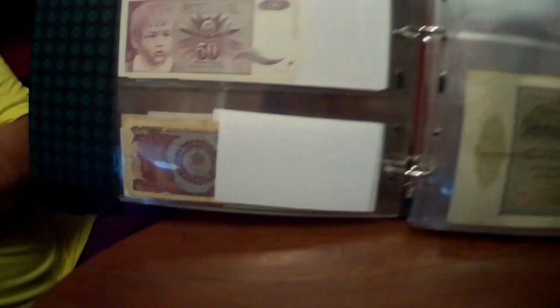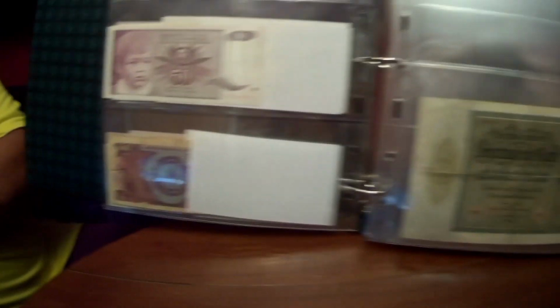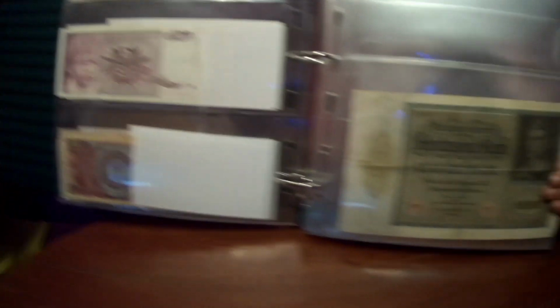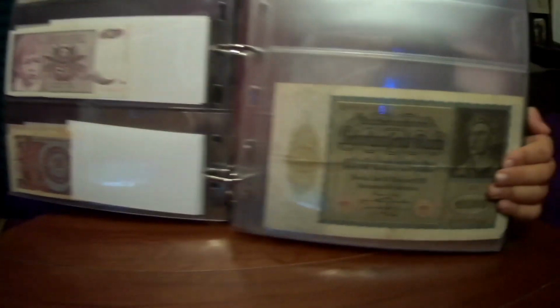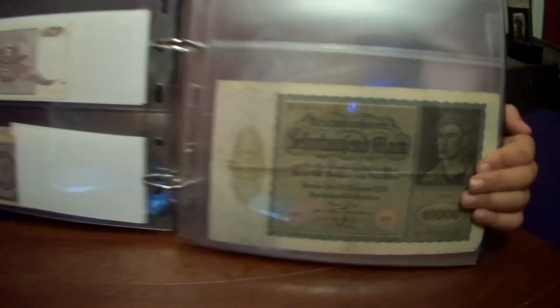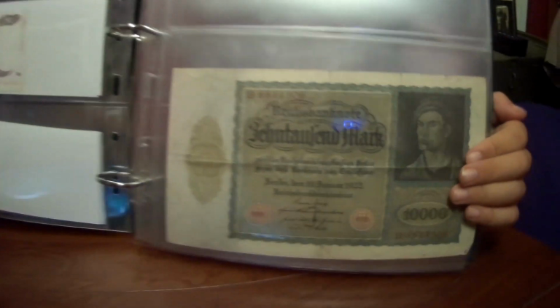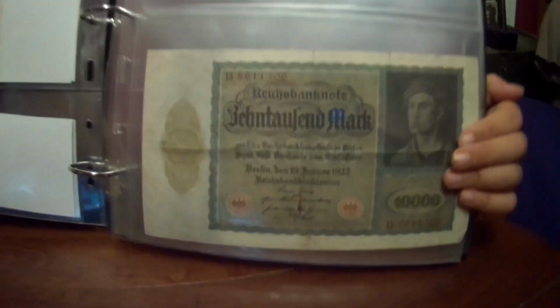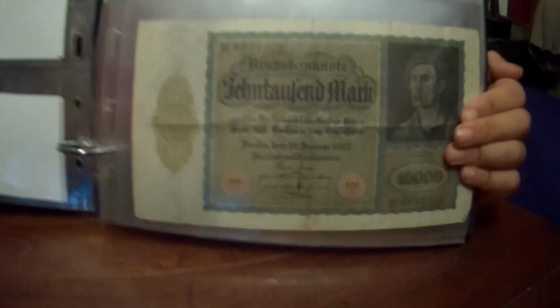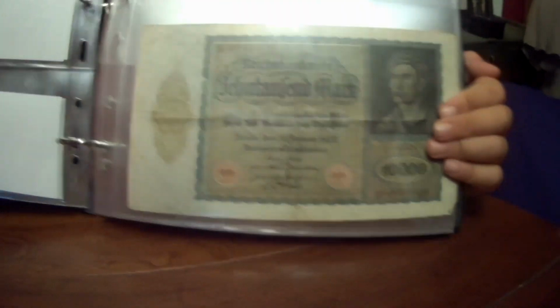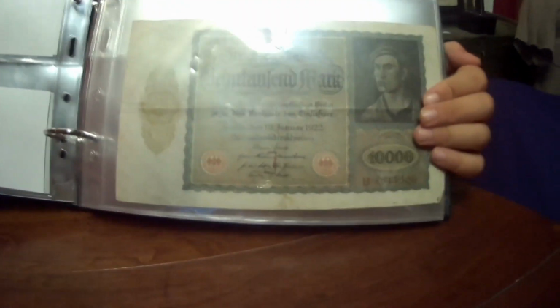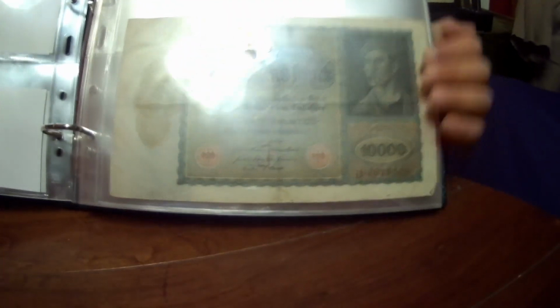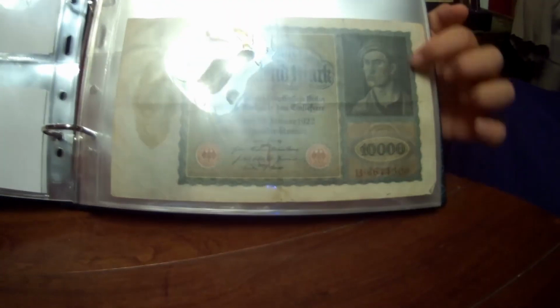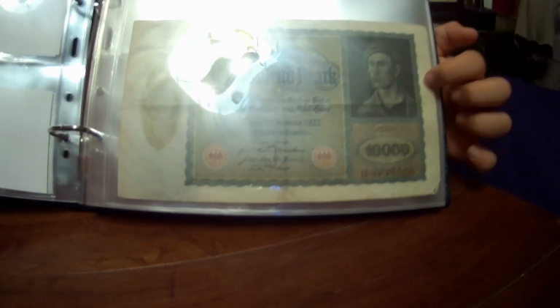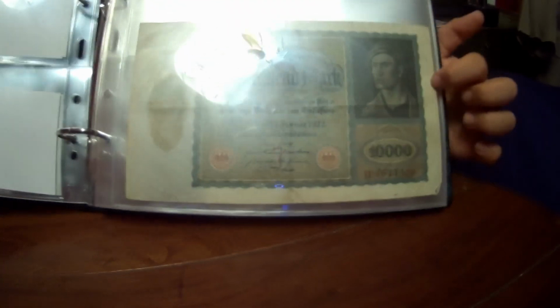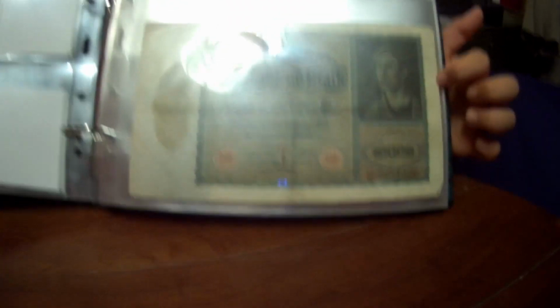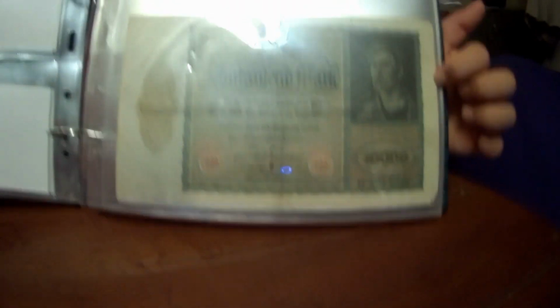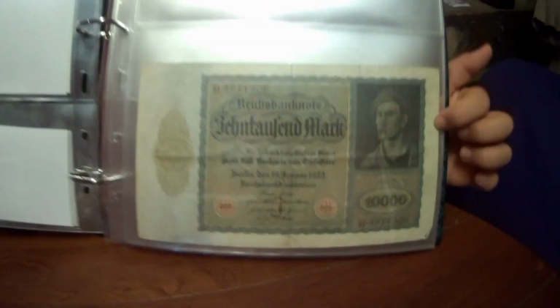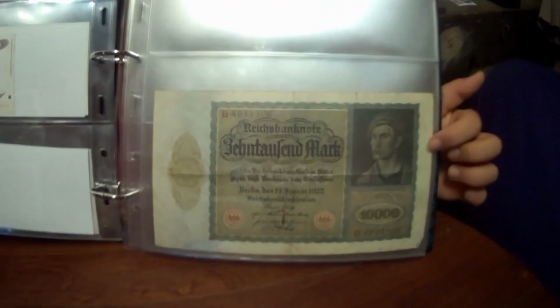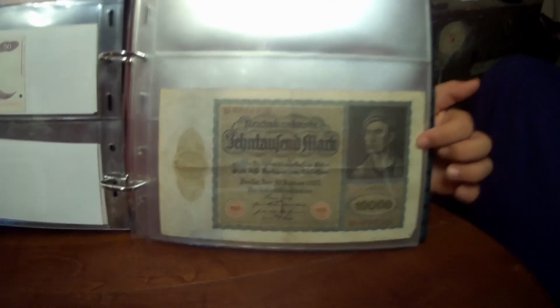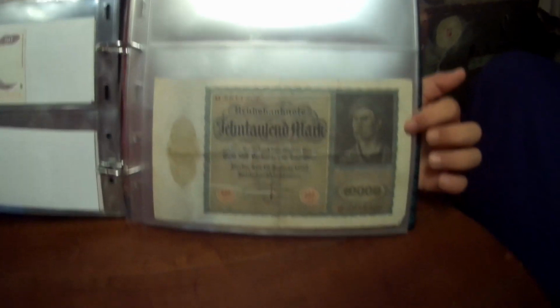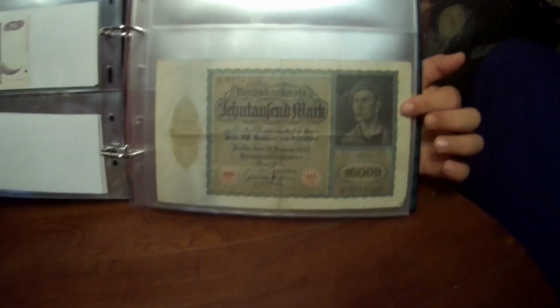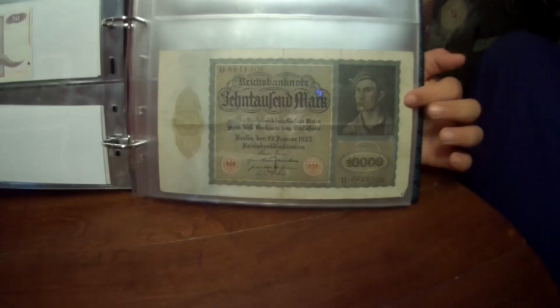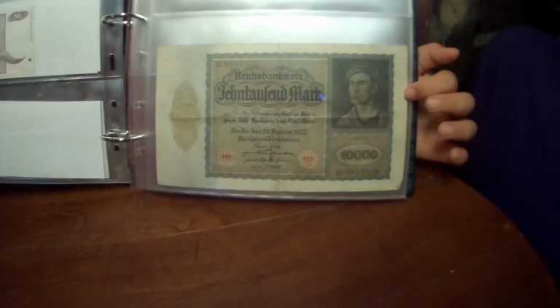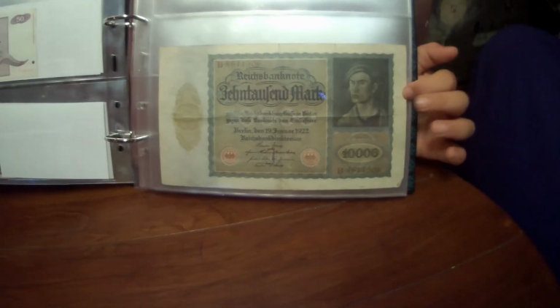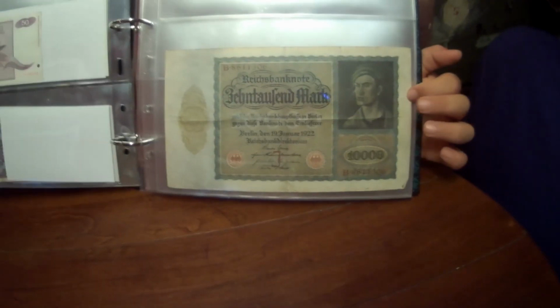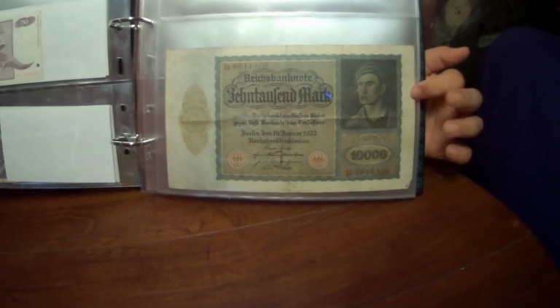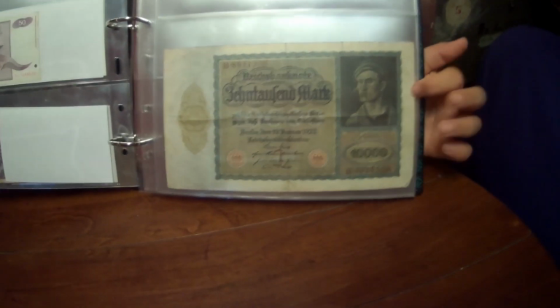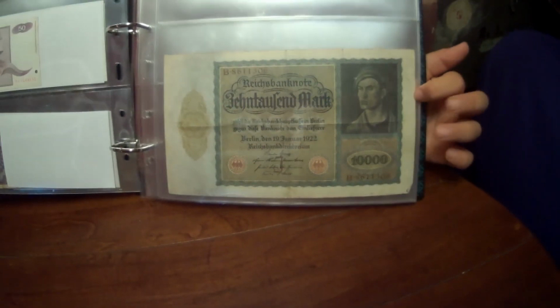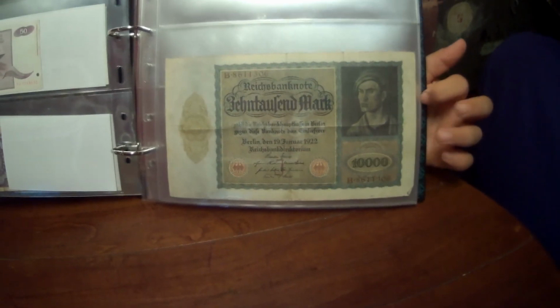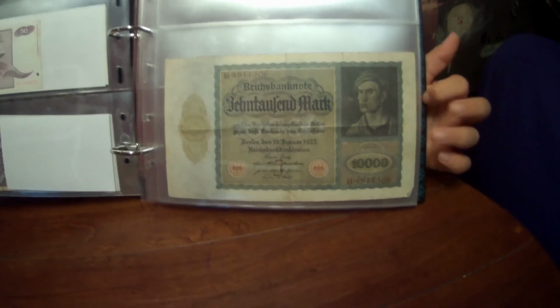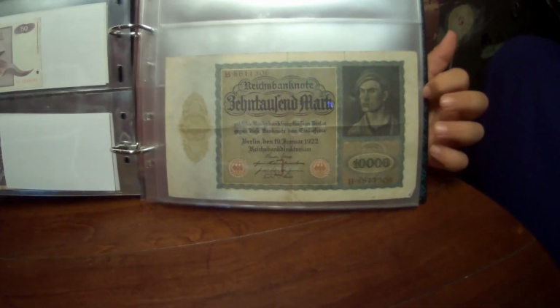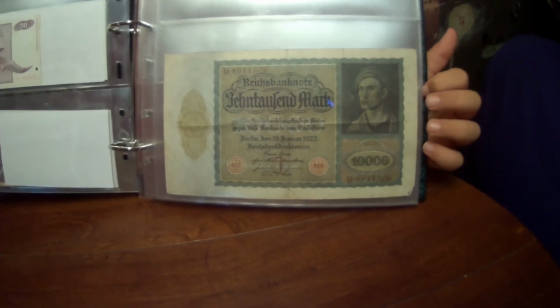We're going through here's a nice German one he picked up - a huge German one. Make sure there's not a crease on it.